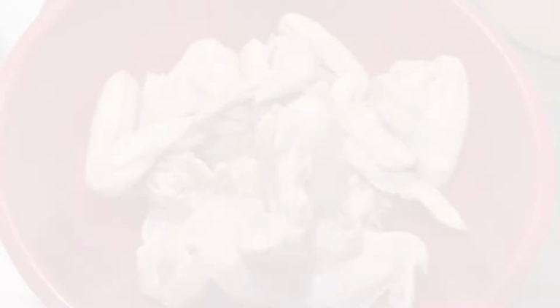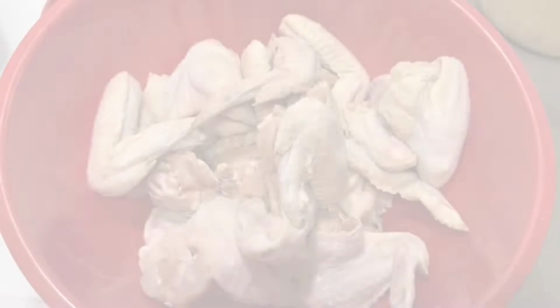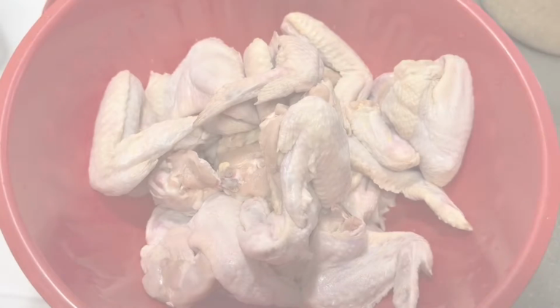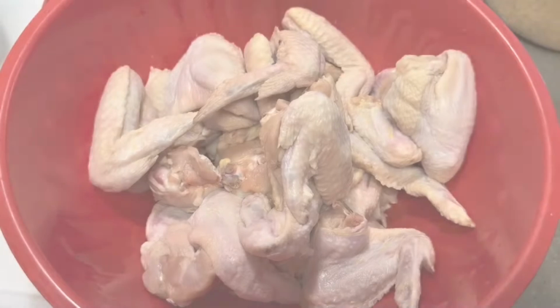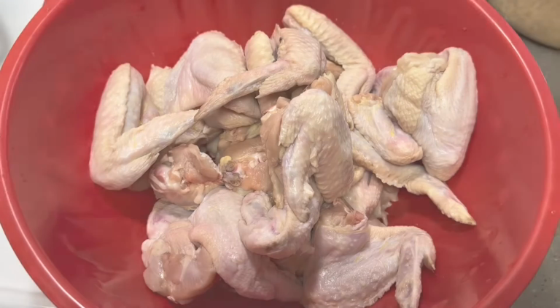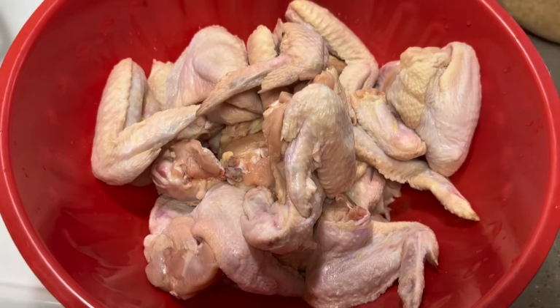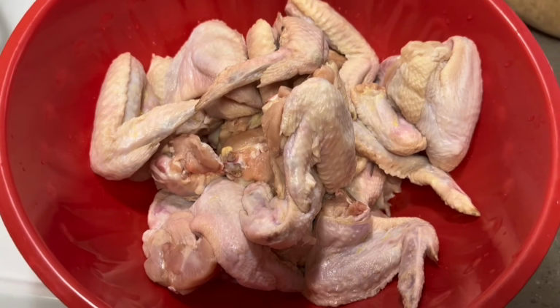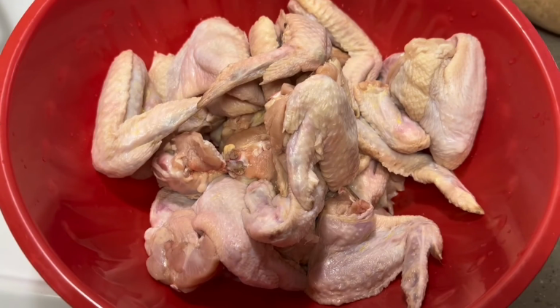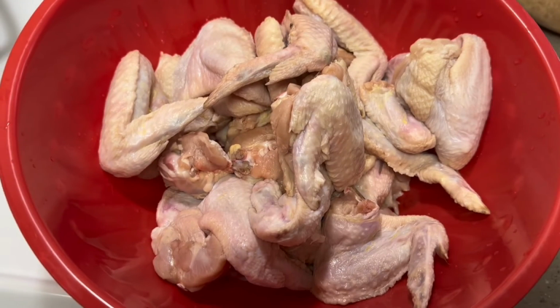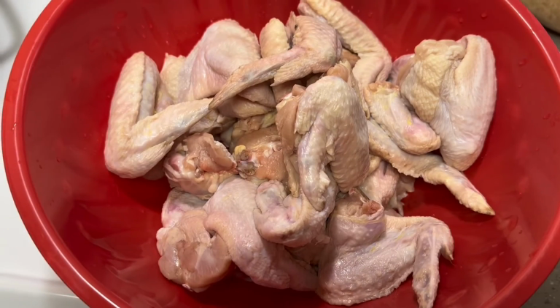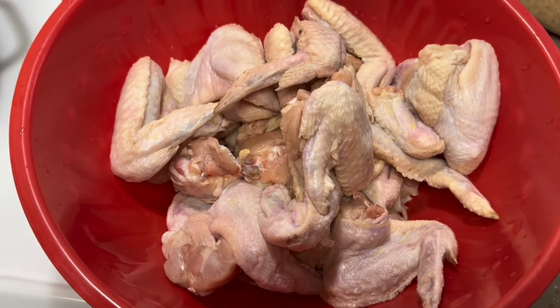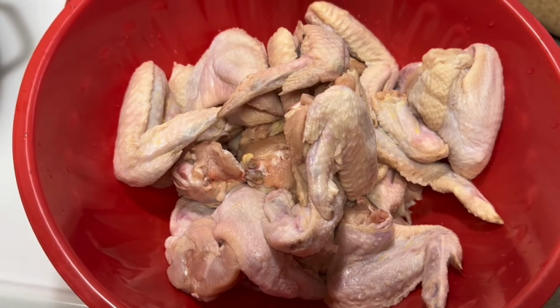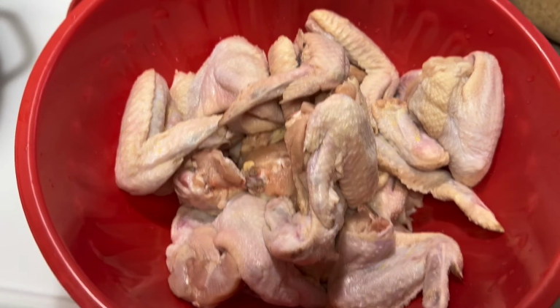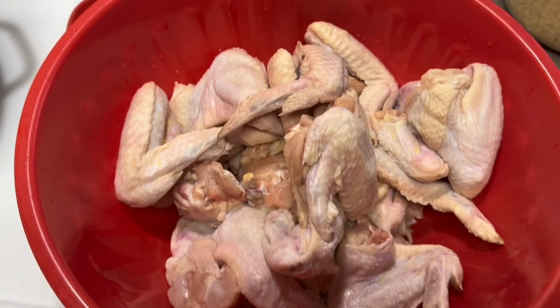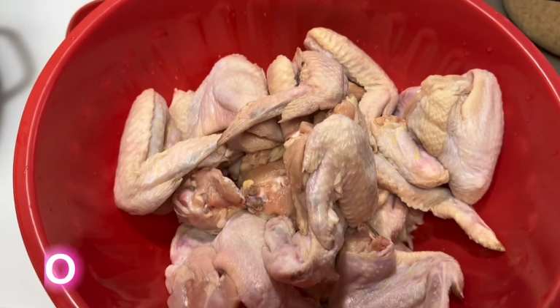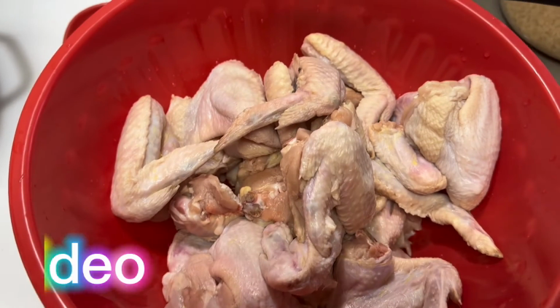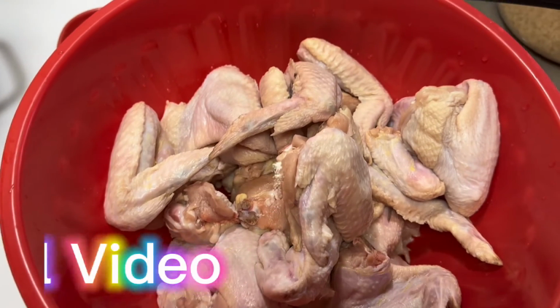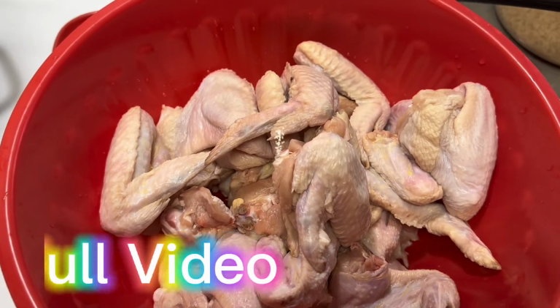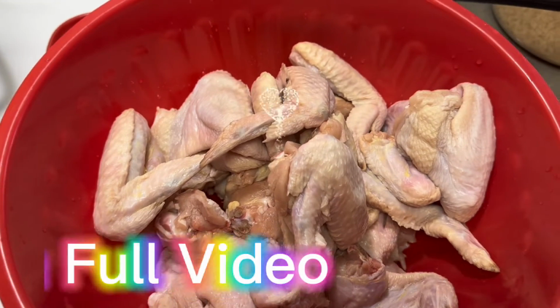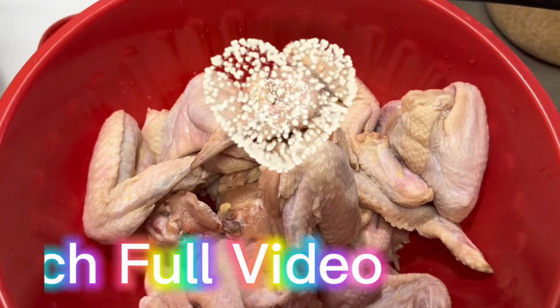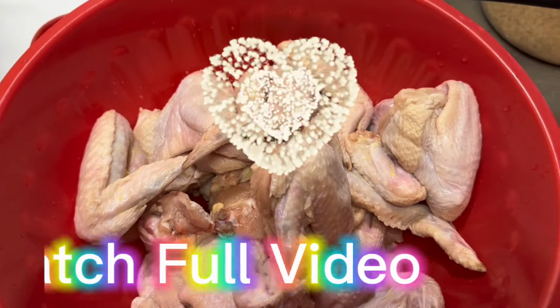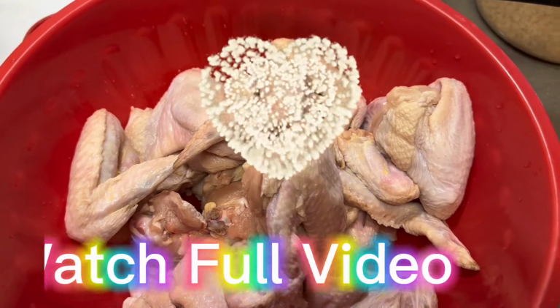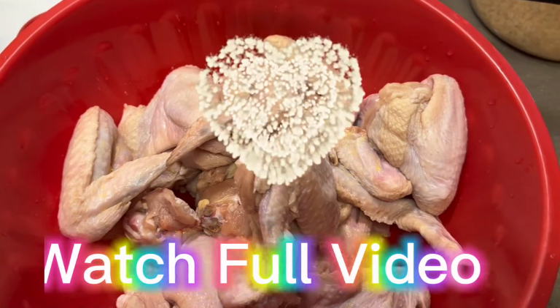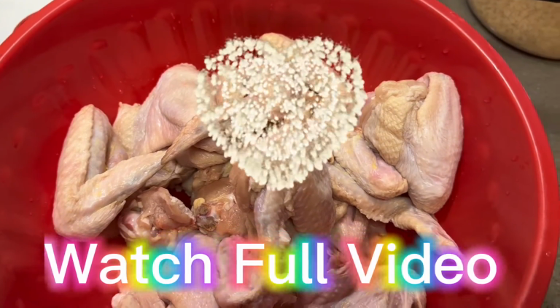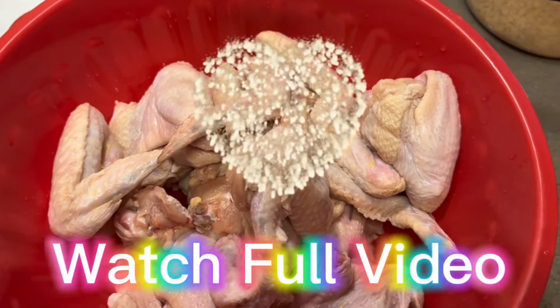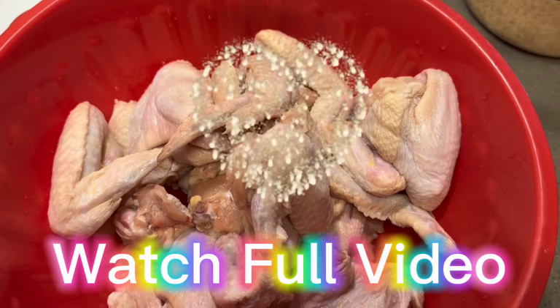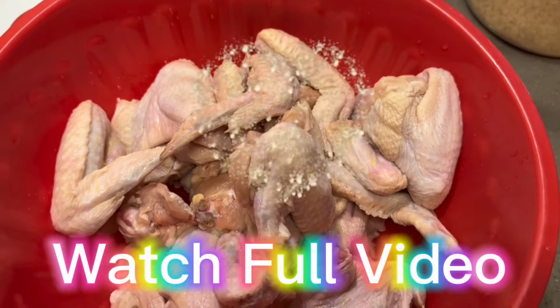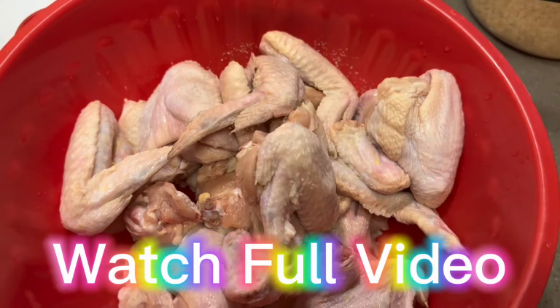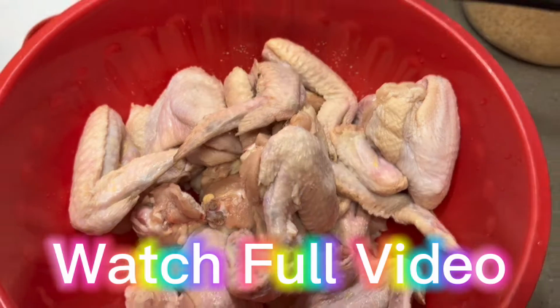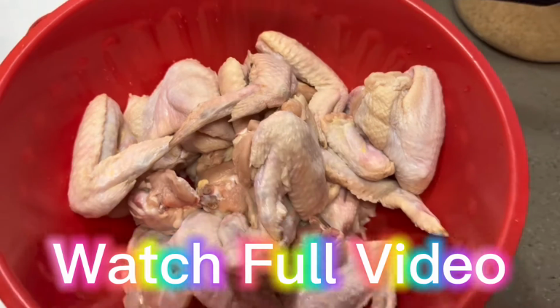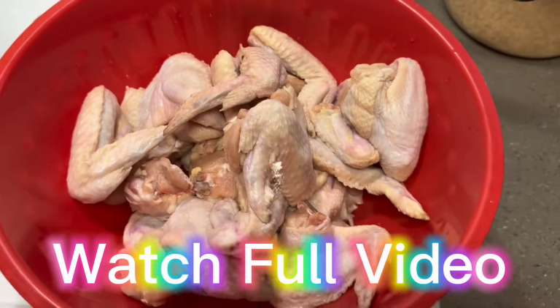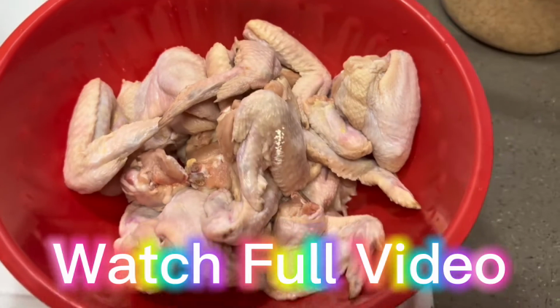Hey guys, welcome back to the channel. This is your girl Claire, and I'm back with another video.